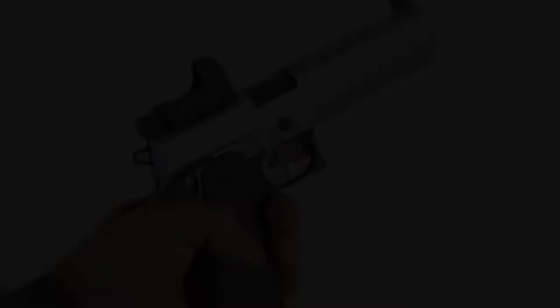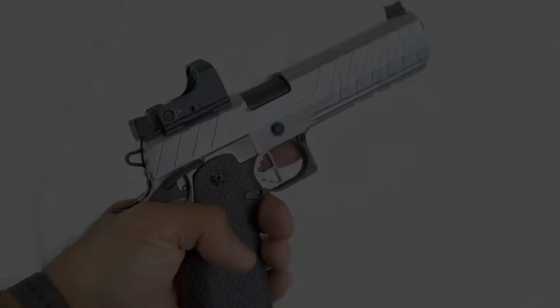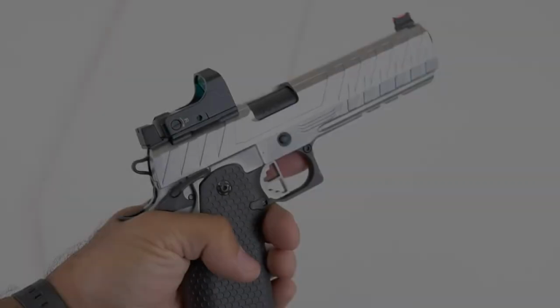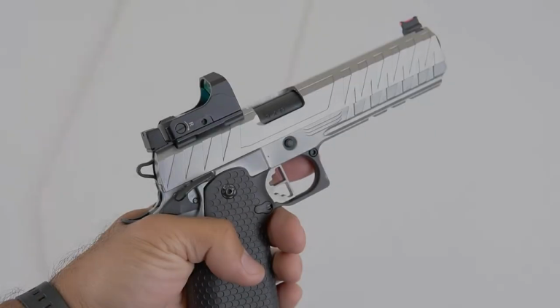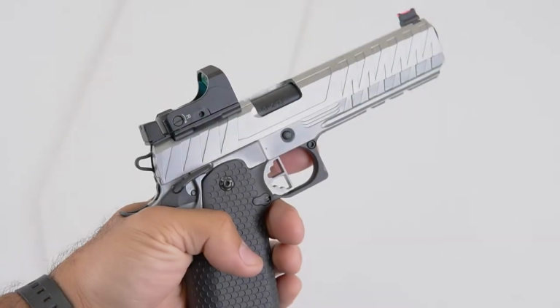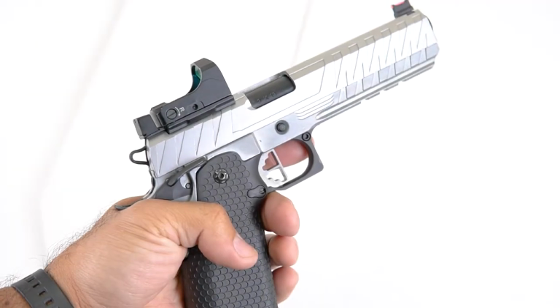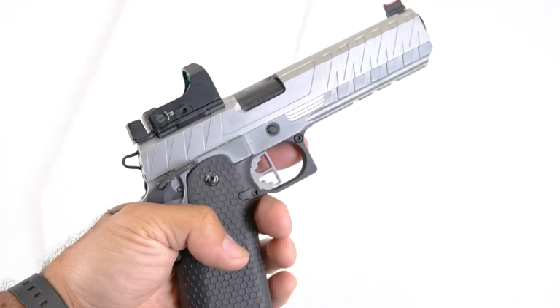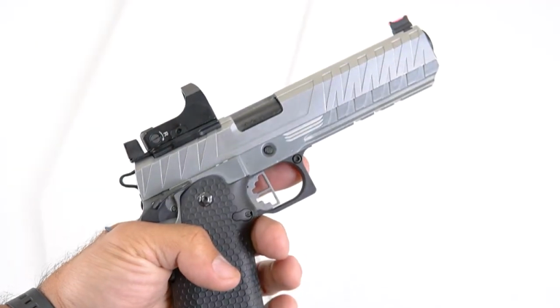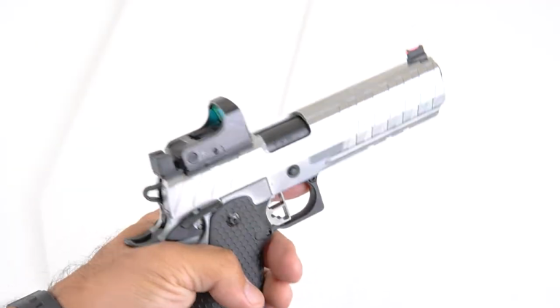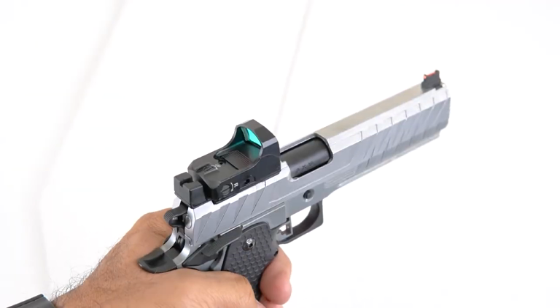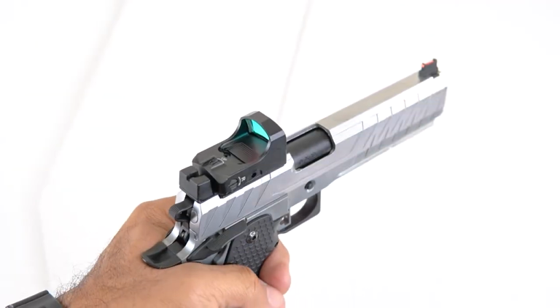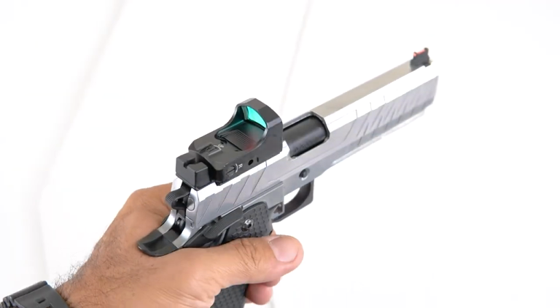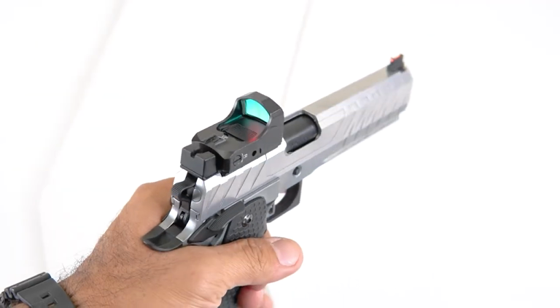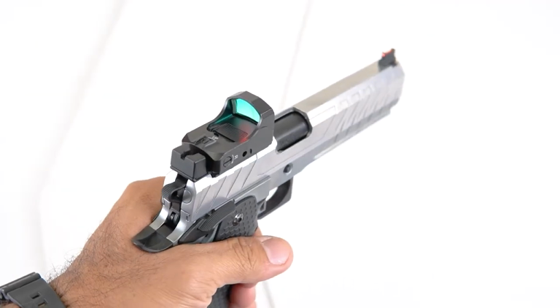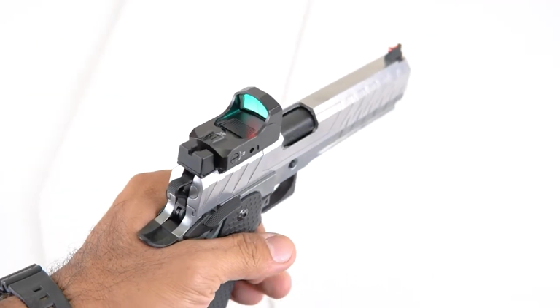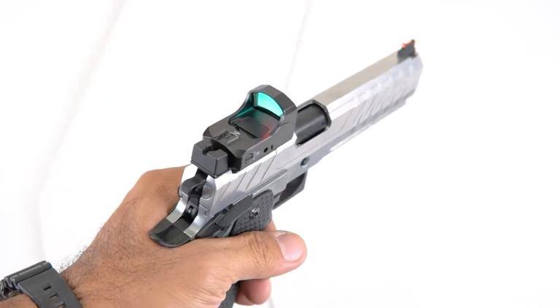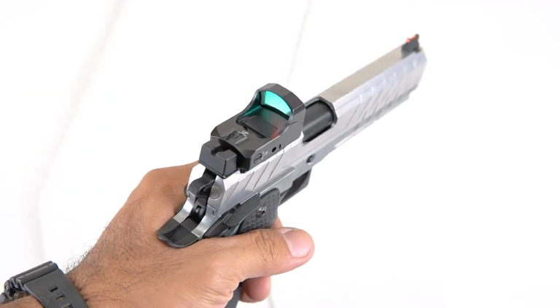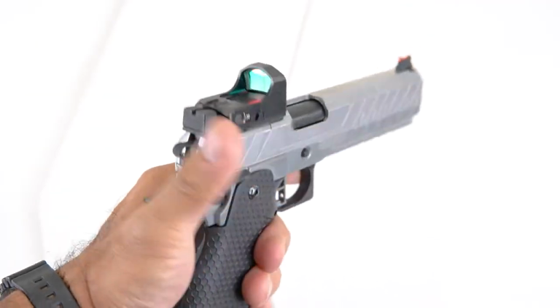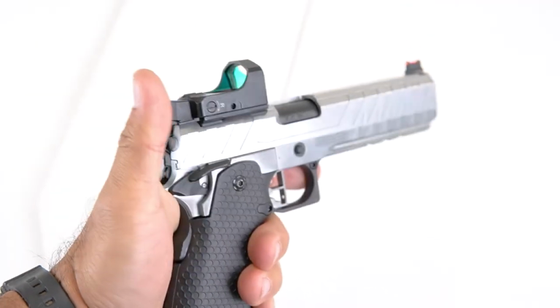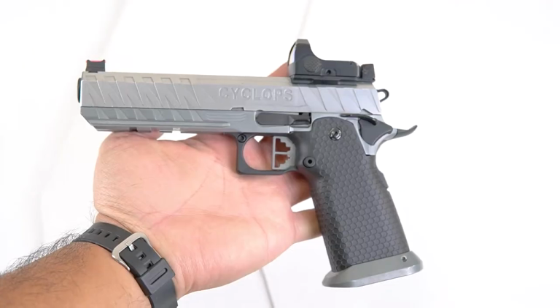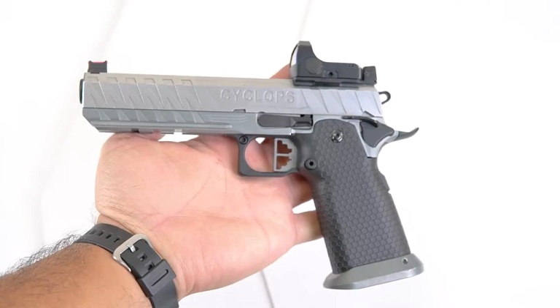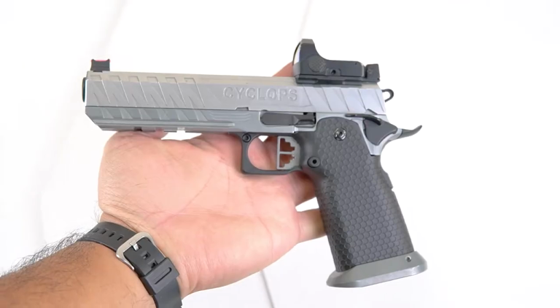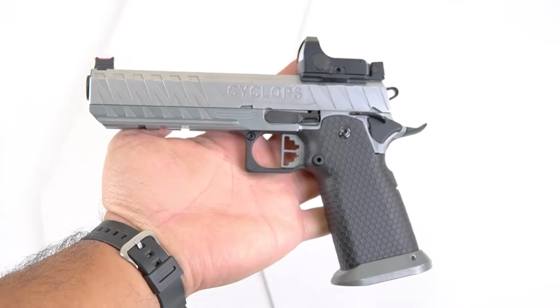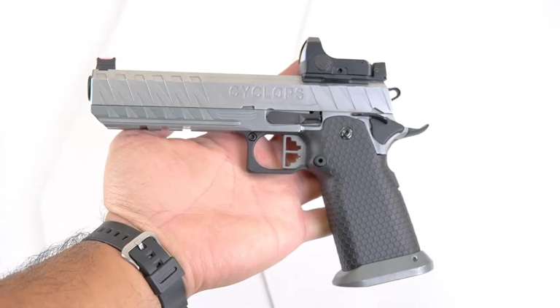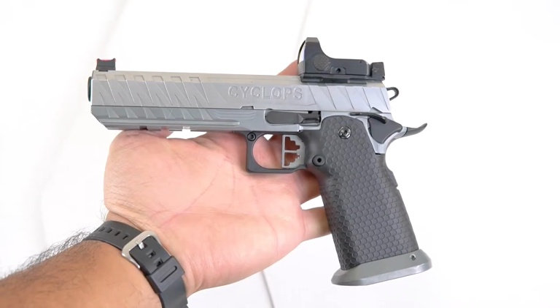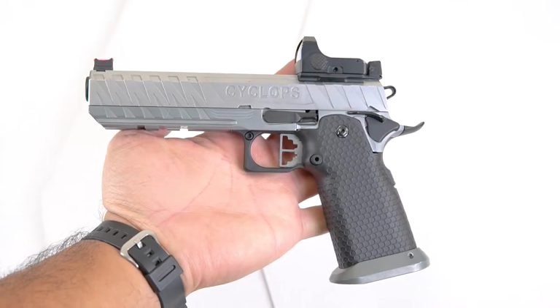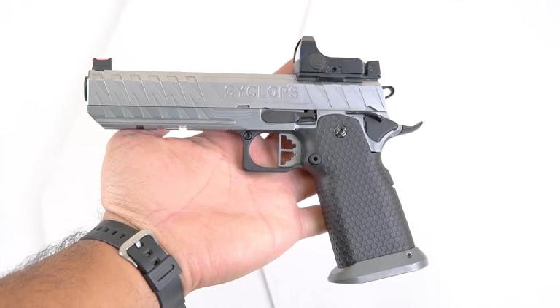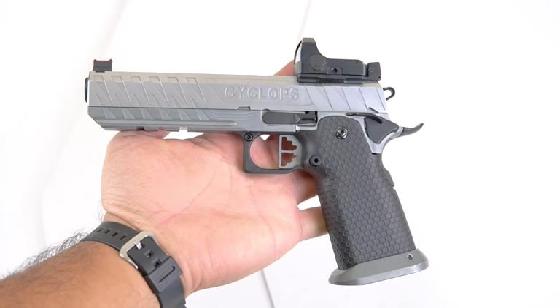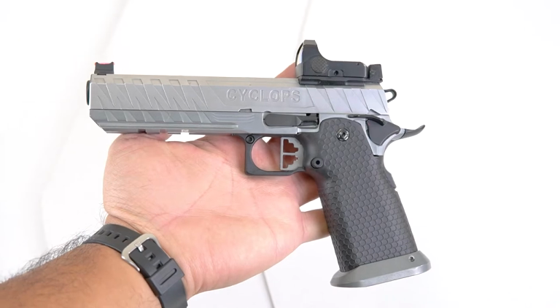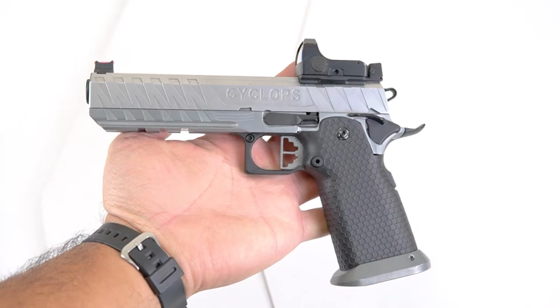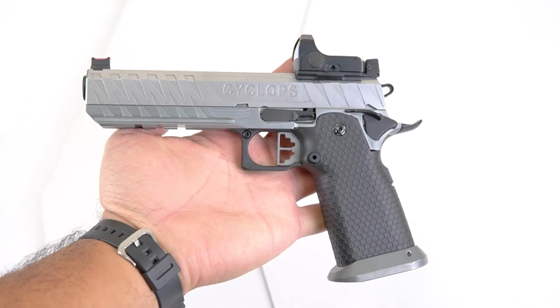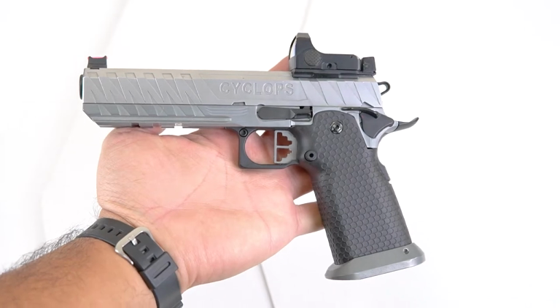Hey guys, Tank with Jag here. Today we're going to install a Bravo Combat Dot onto an Echo One Cyclops. This also works for the Quaza.